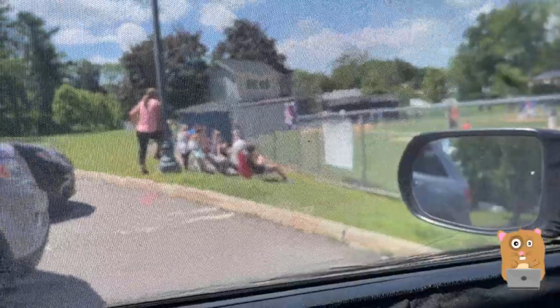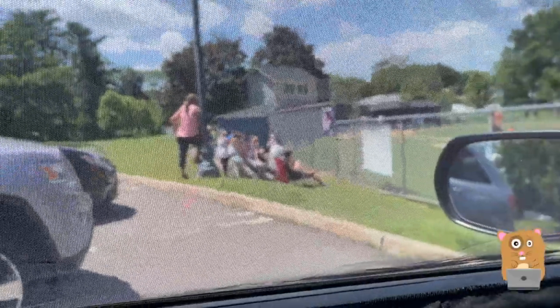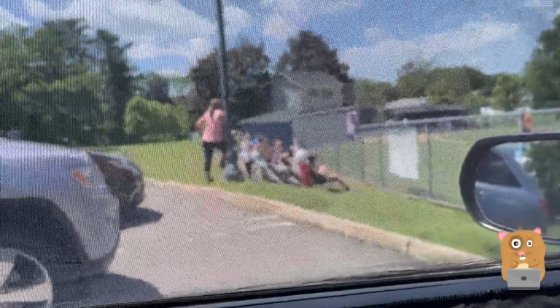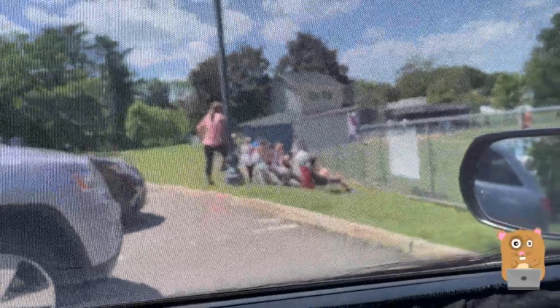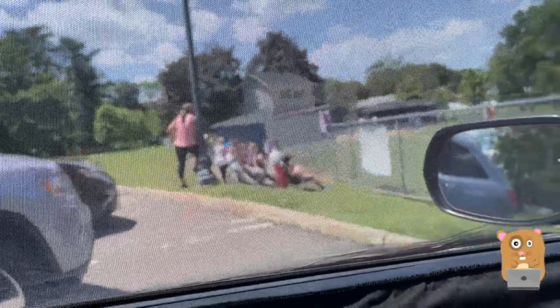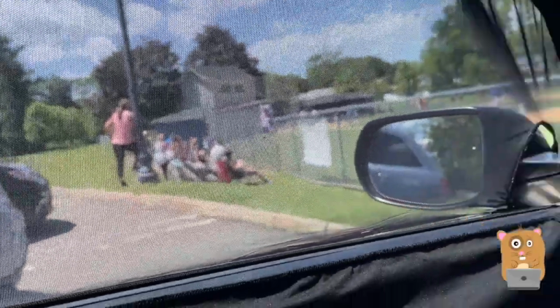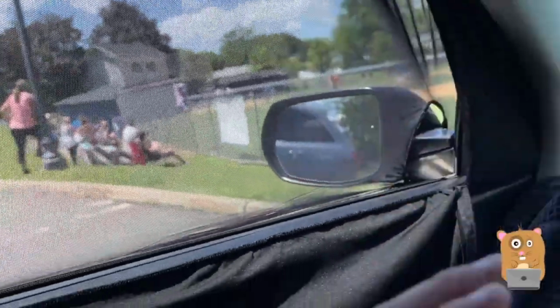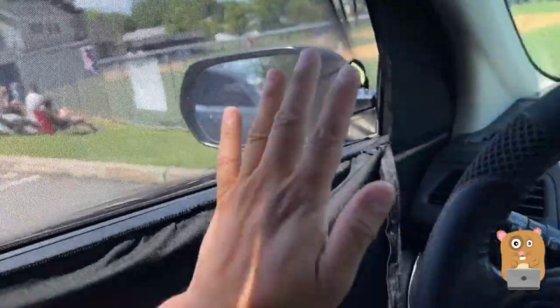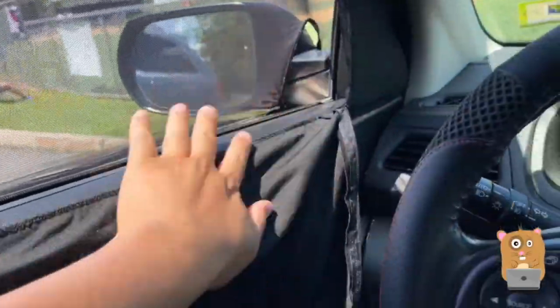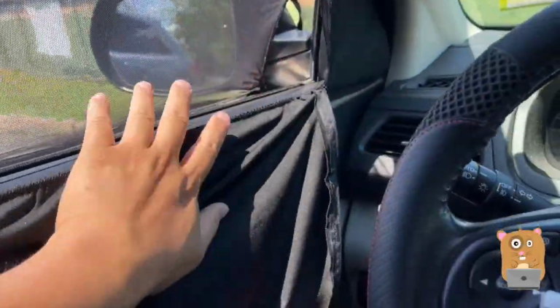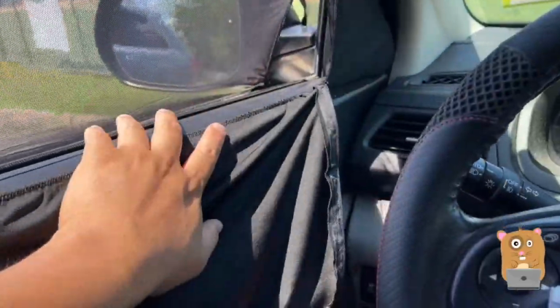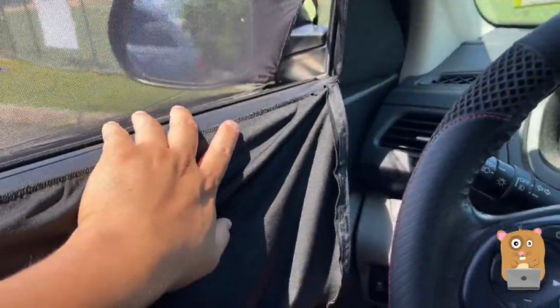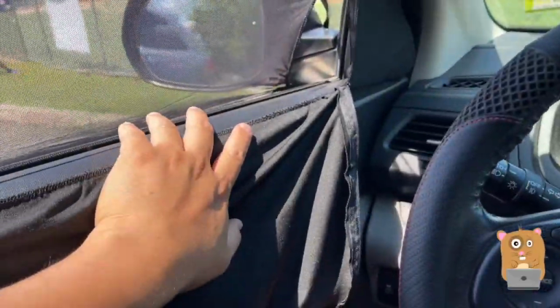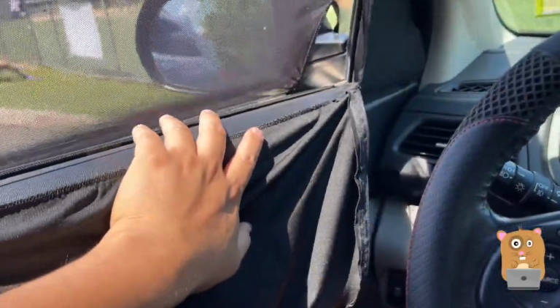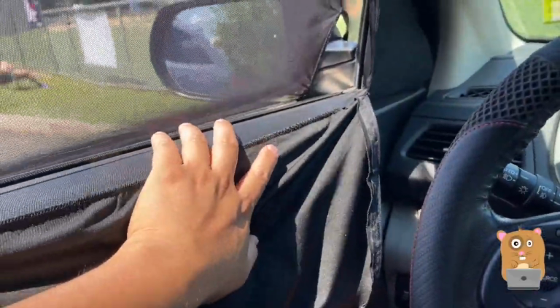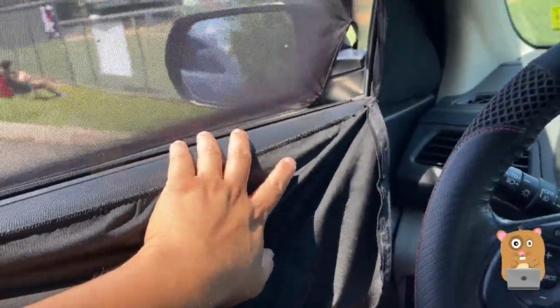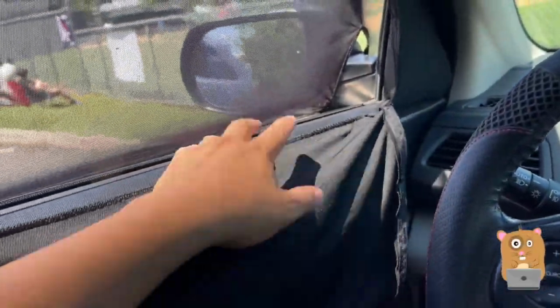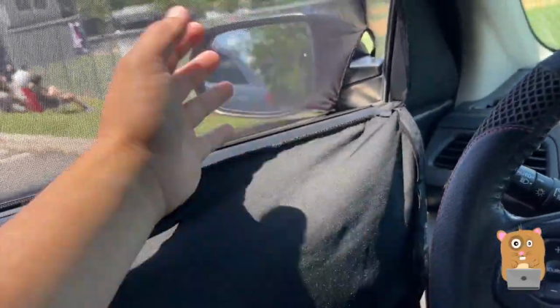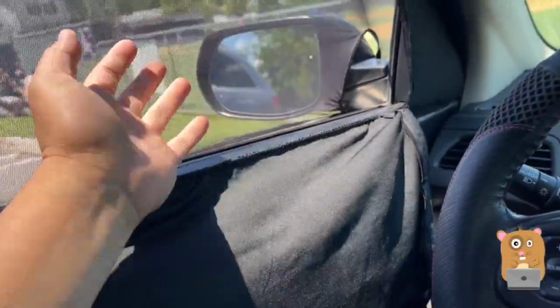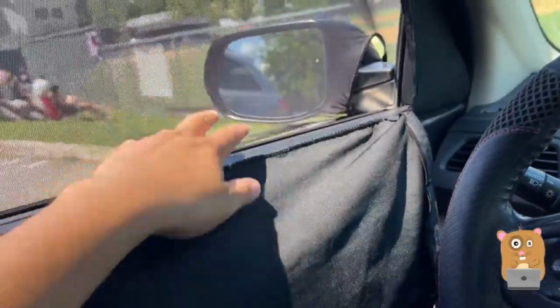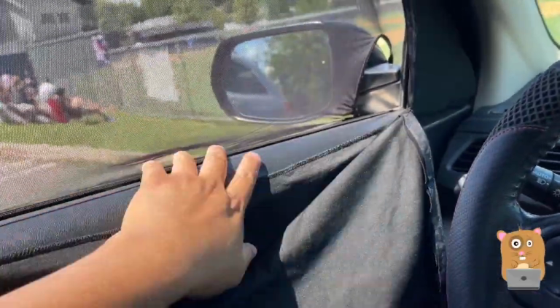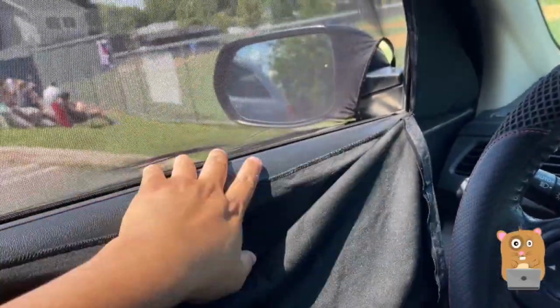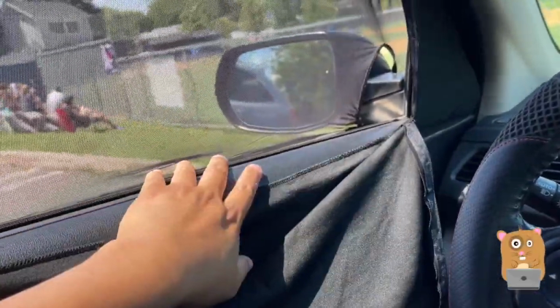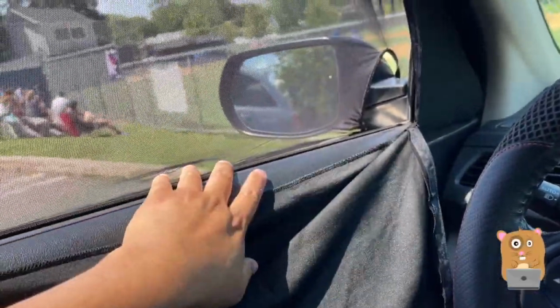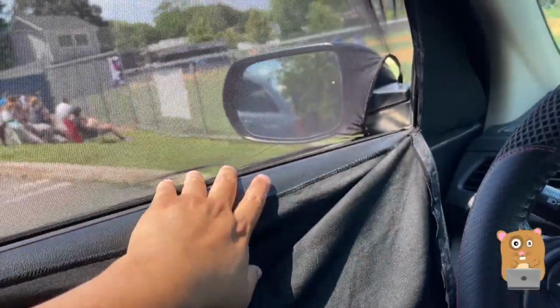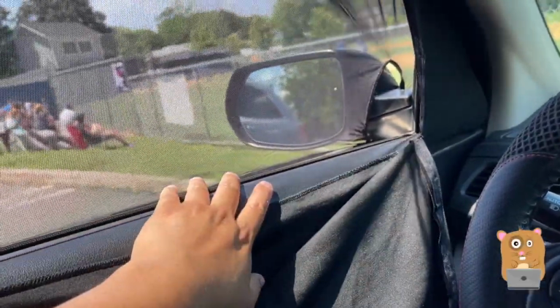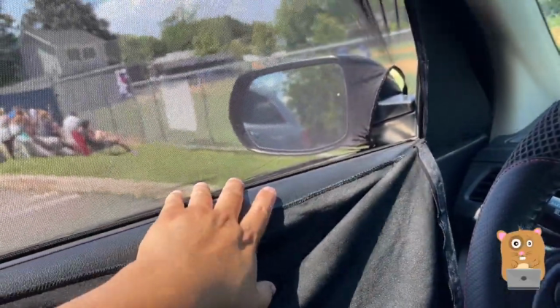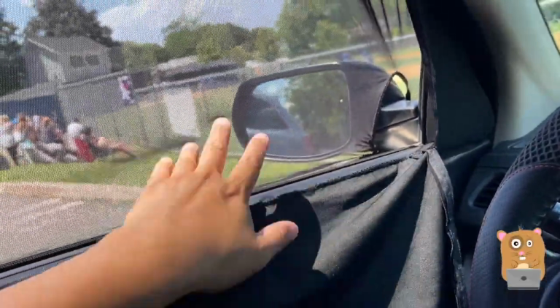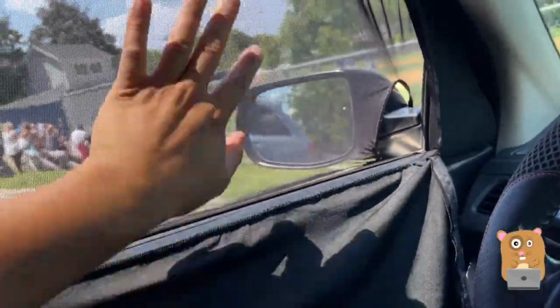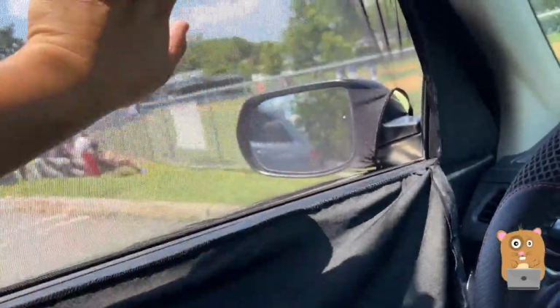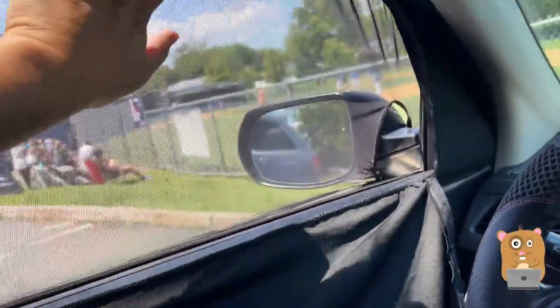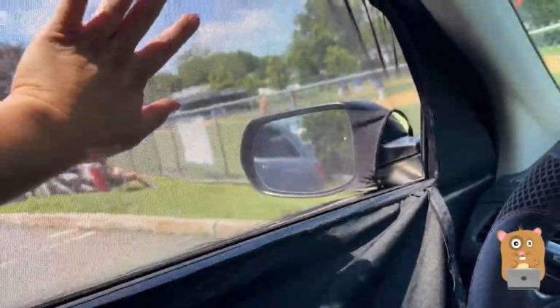The sun is beating down on this side. I'm like, man, only if I had something. I remember I had this.